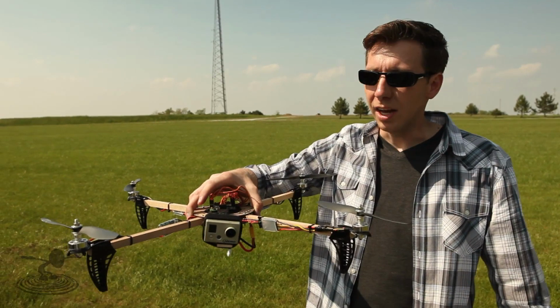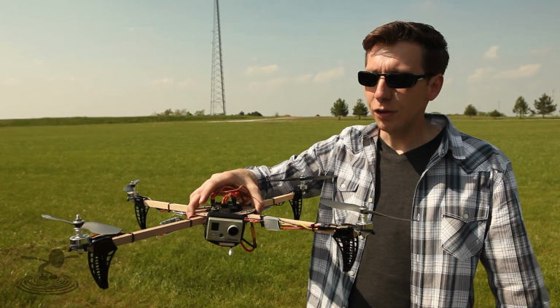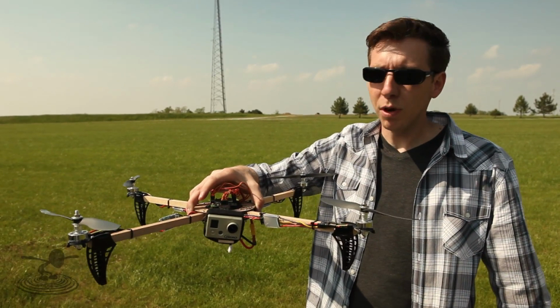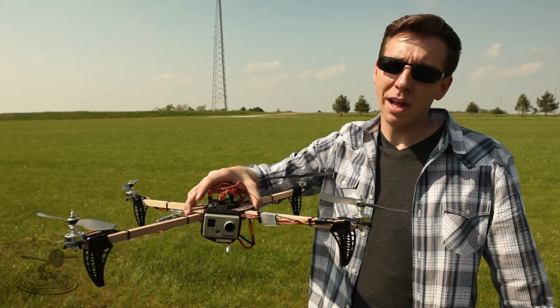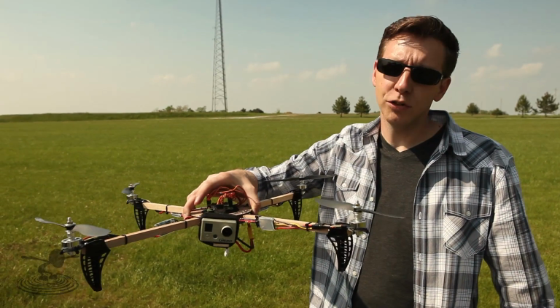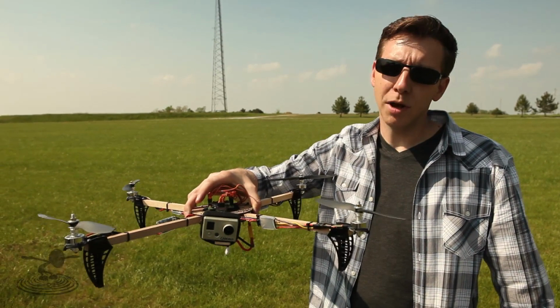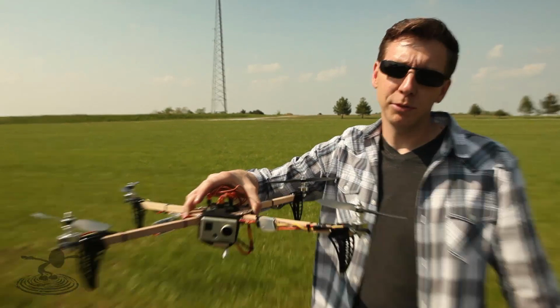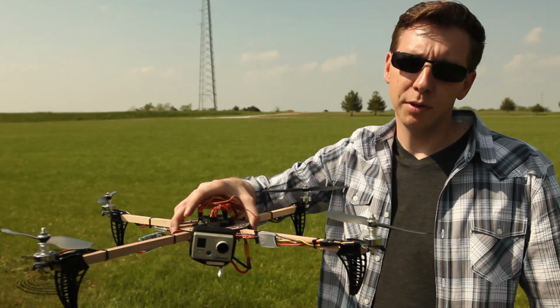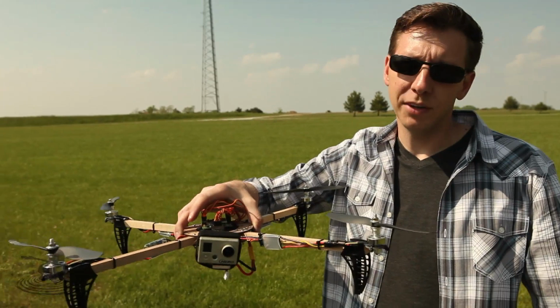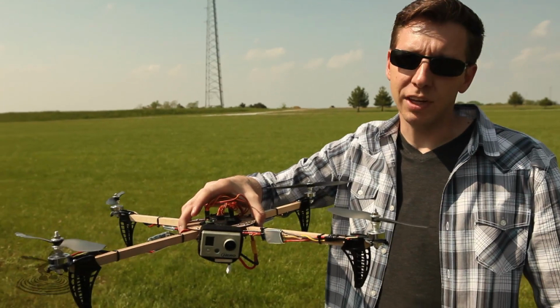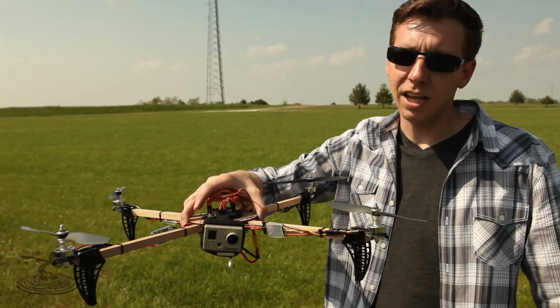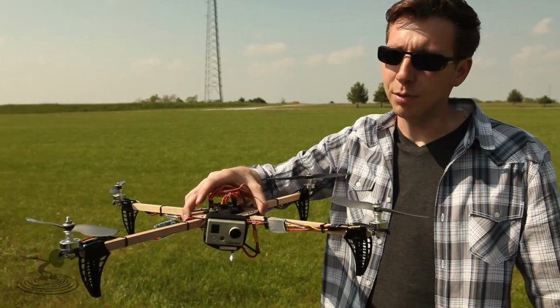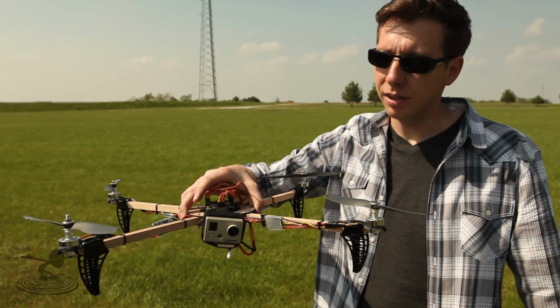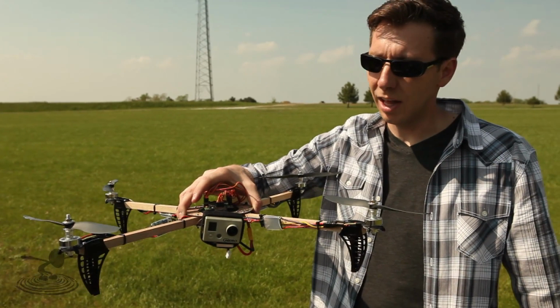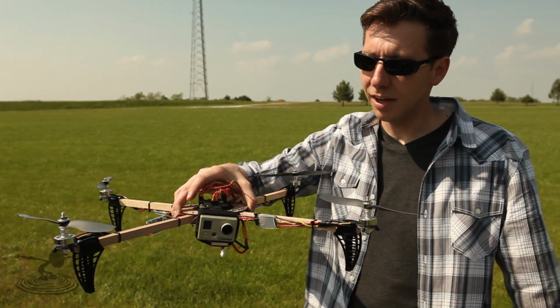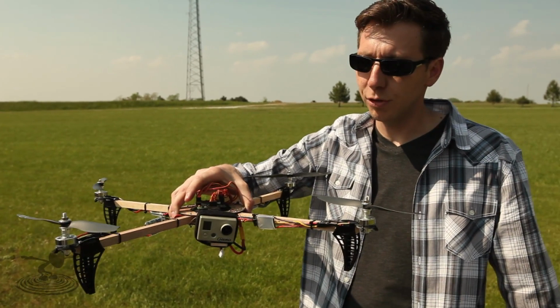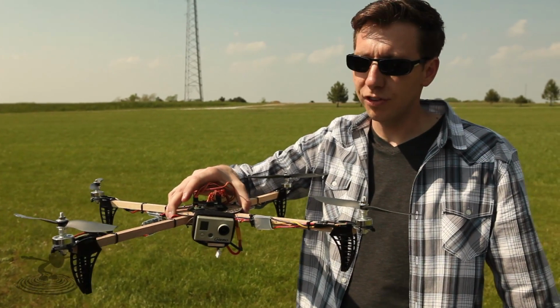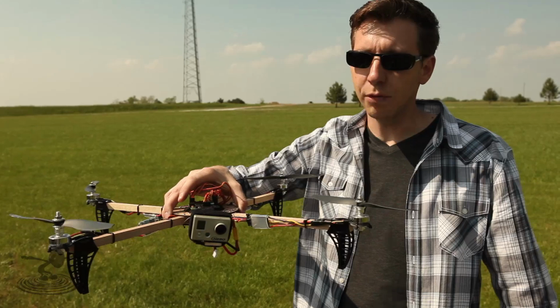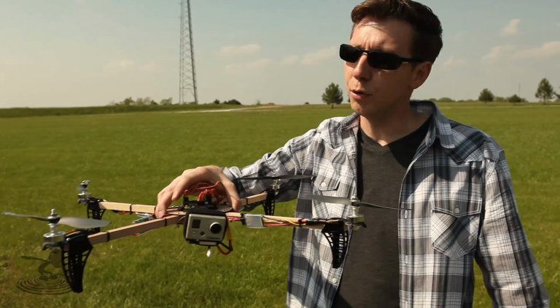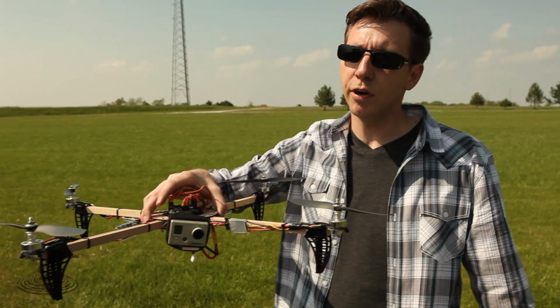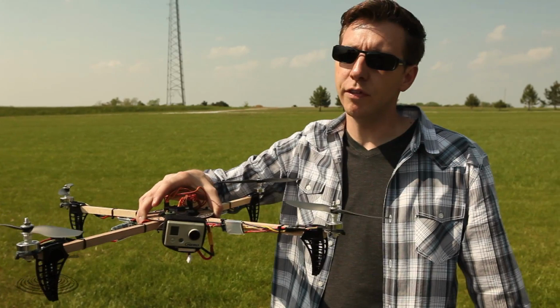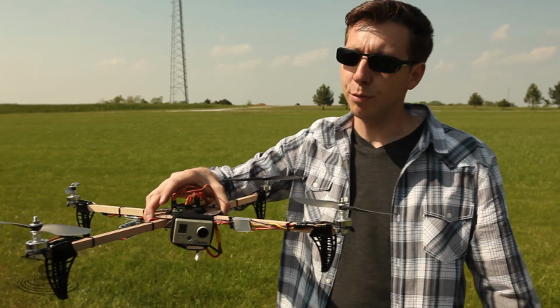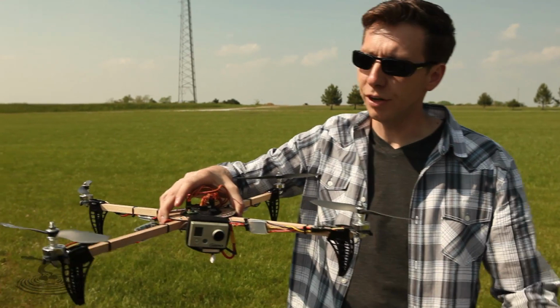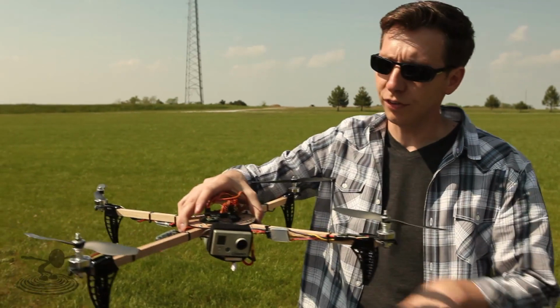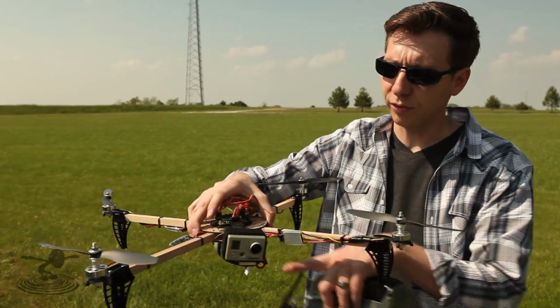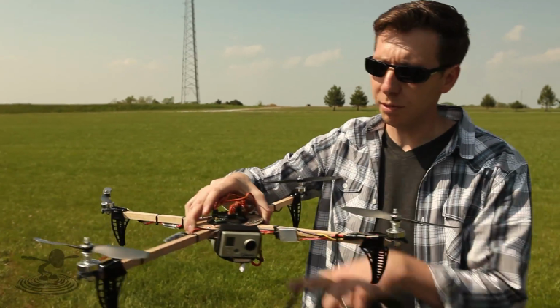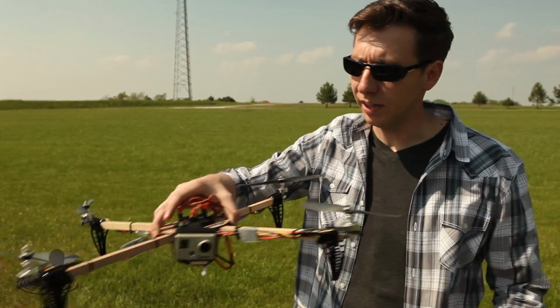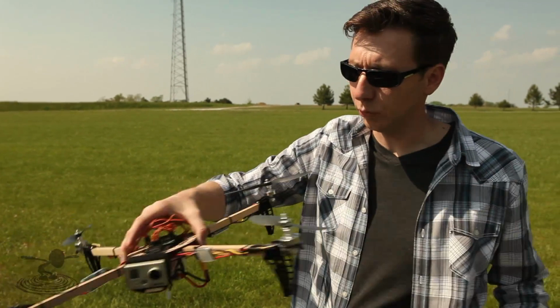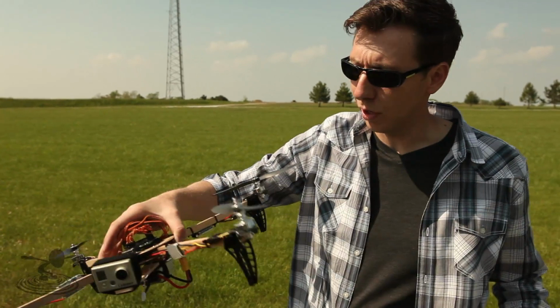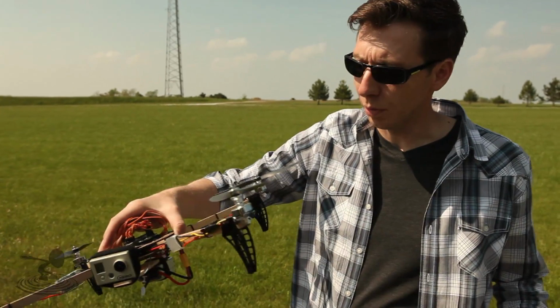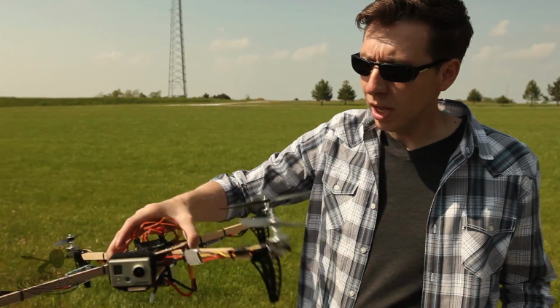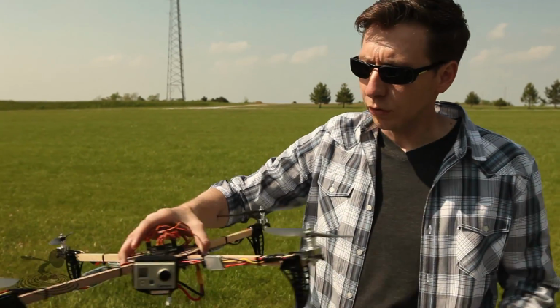You do want to balance your props the best you can, but a lot of times you just can't remove all the vibrations, so something like this will help.